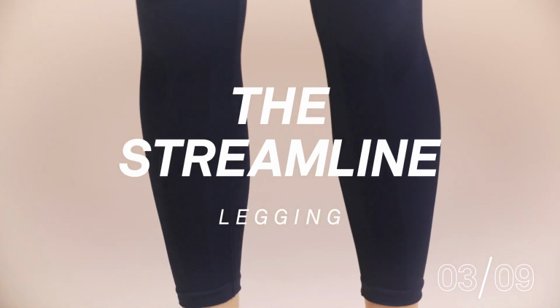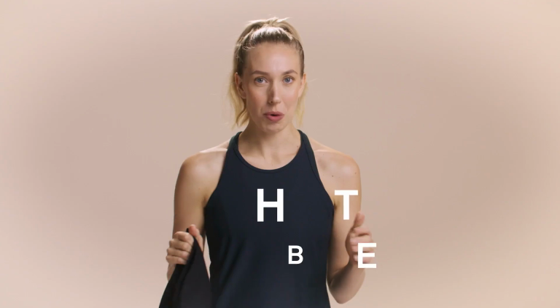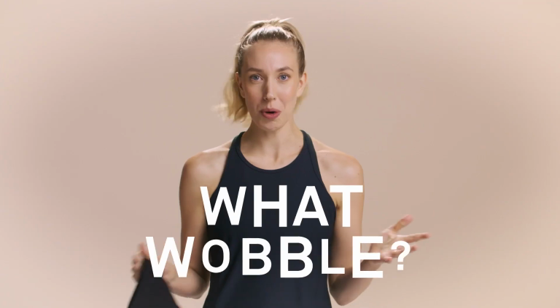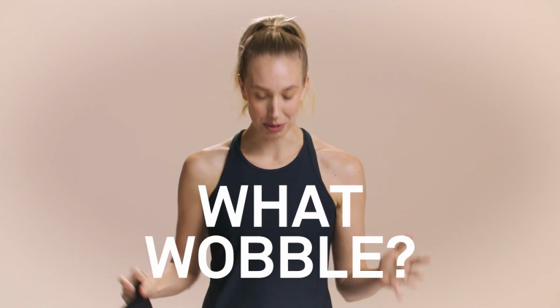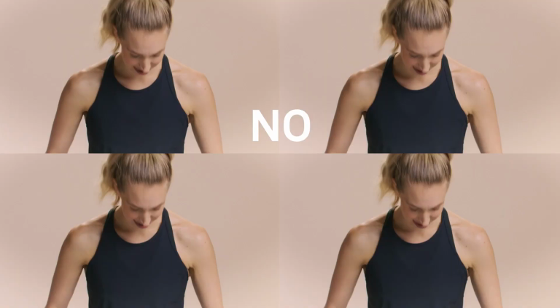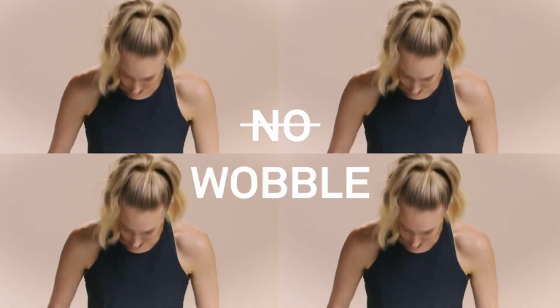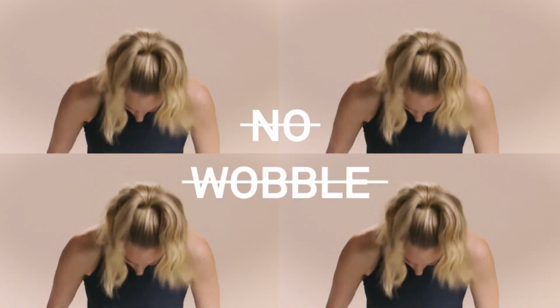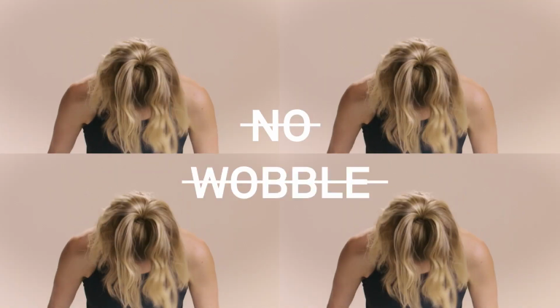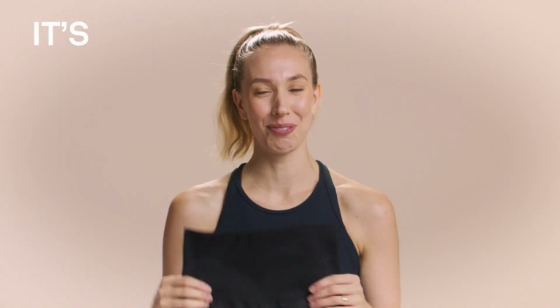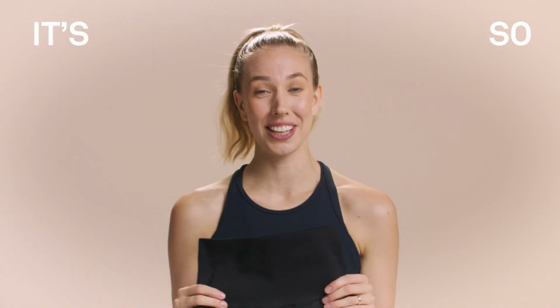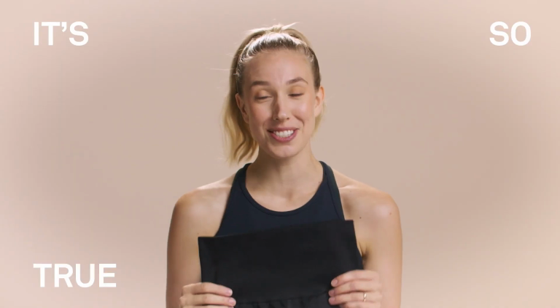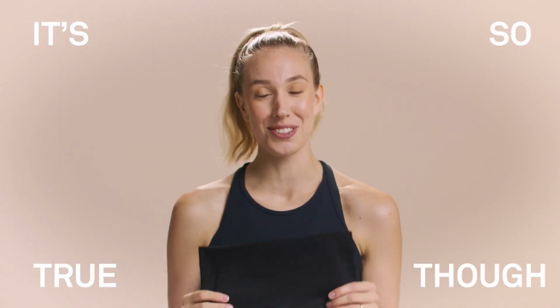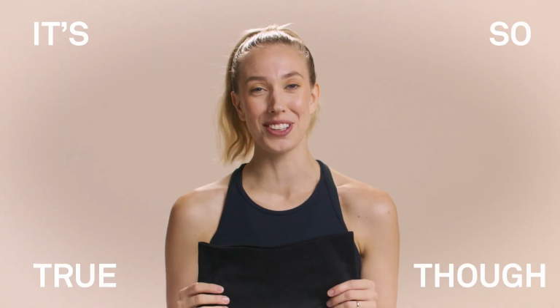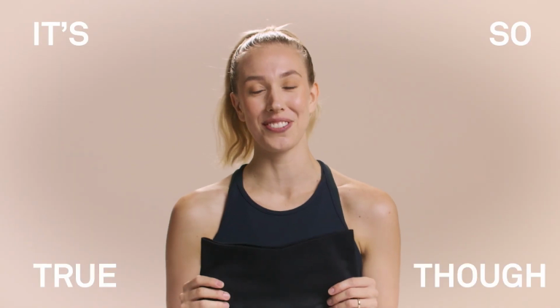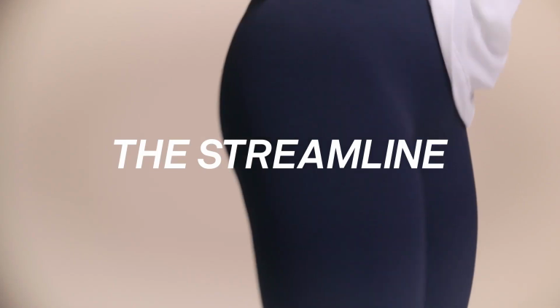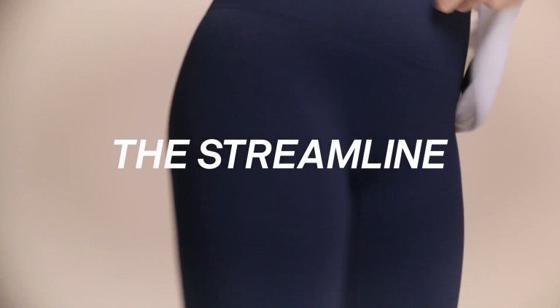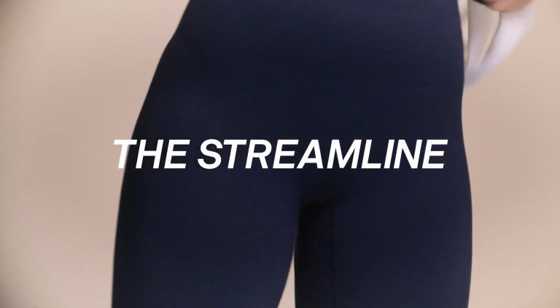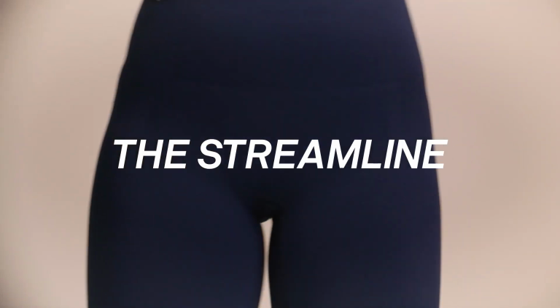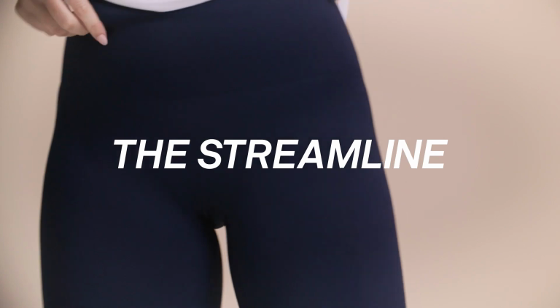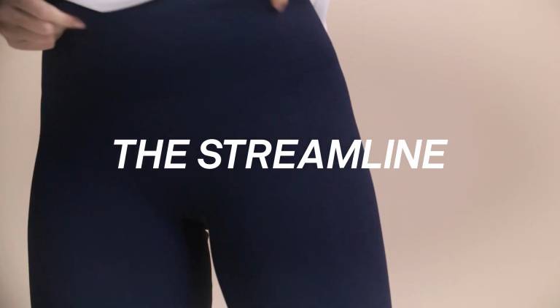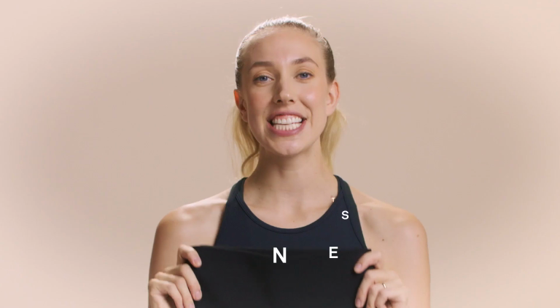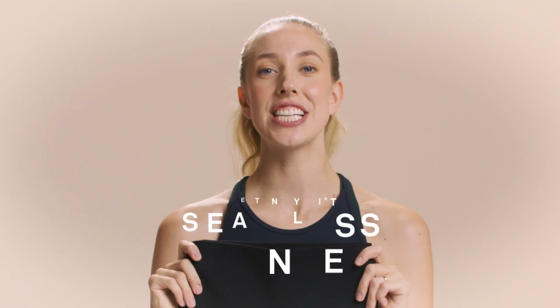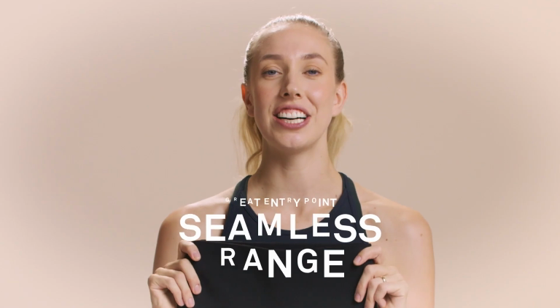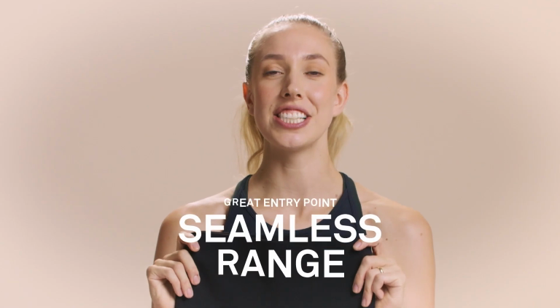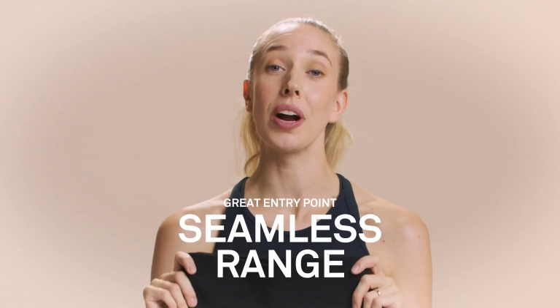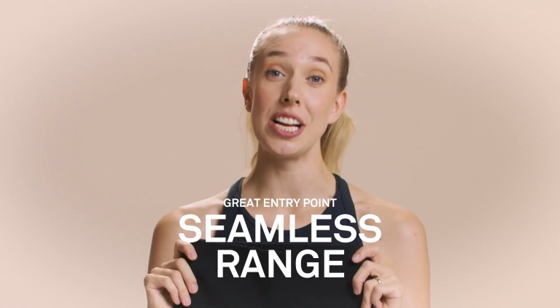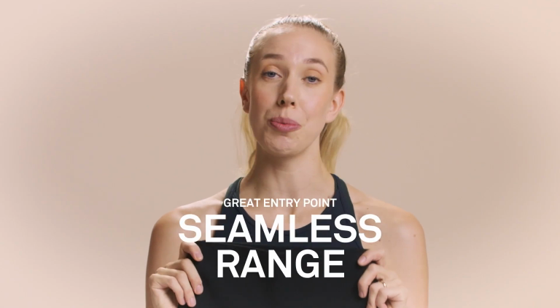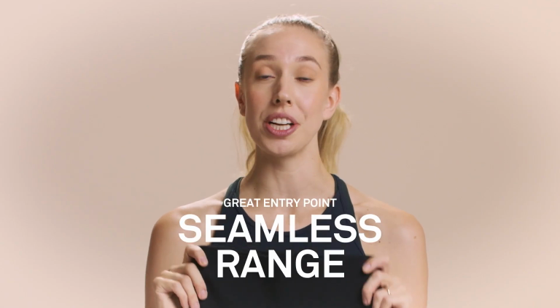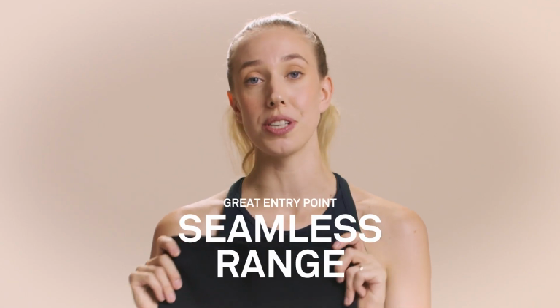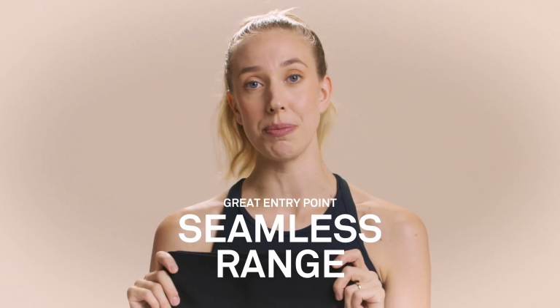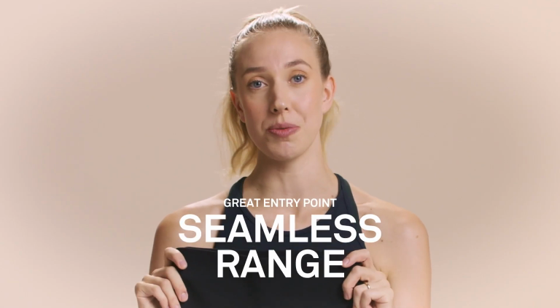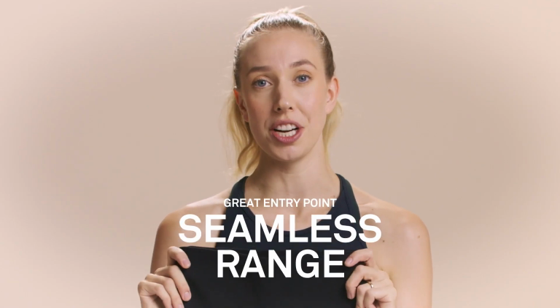What wobble? No wobble! It's so true though. This is the streamlined legging. This style is a great entry point to our seamless range.